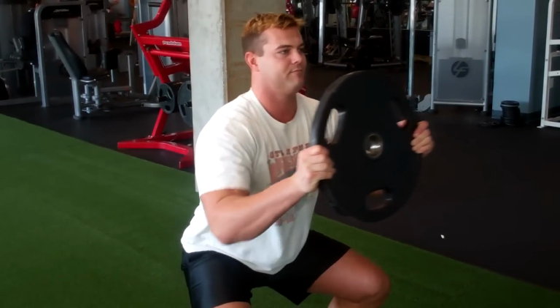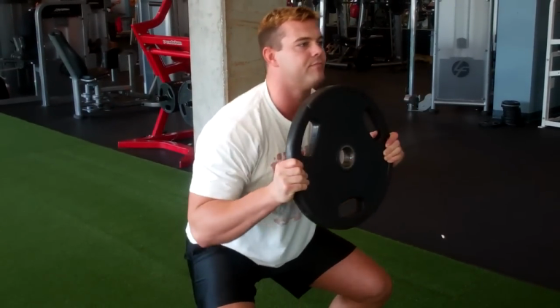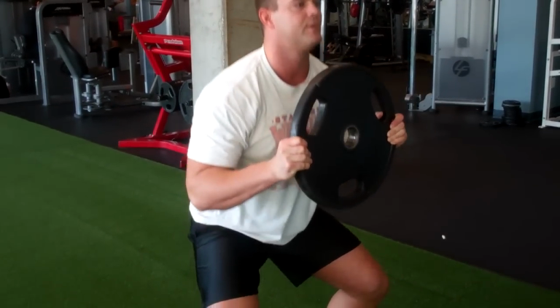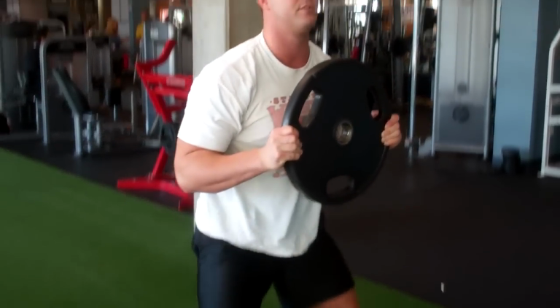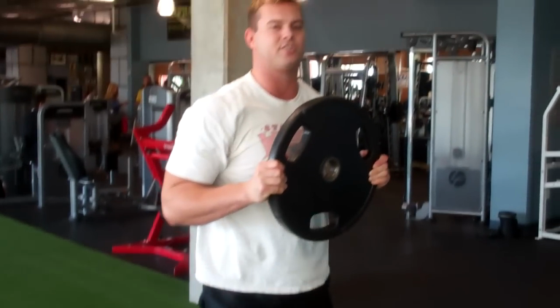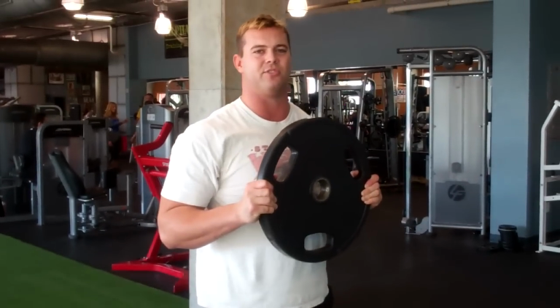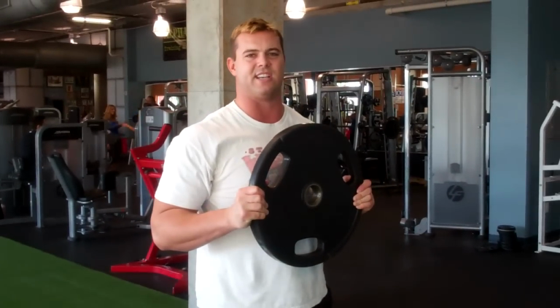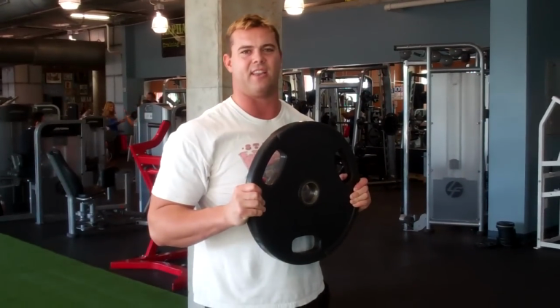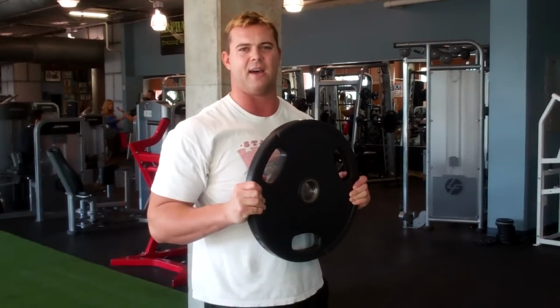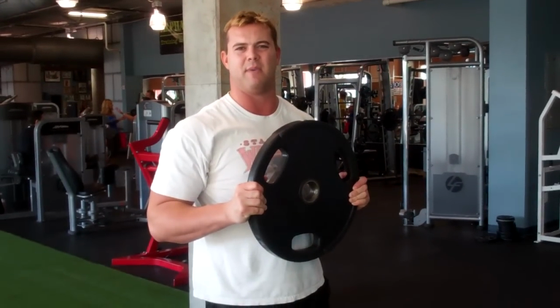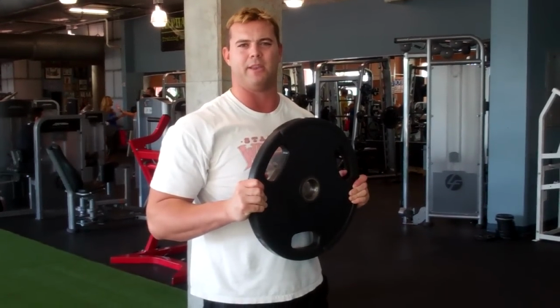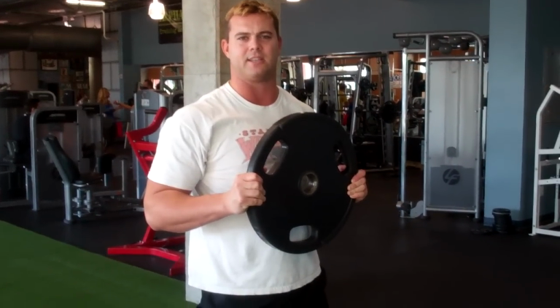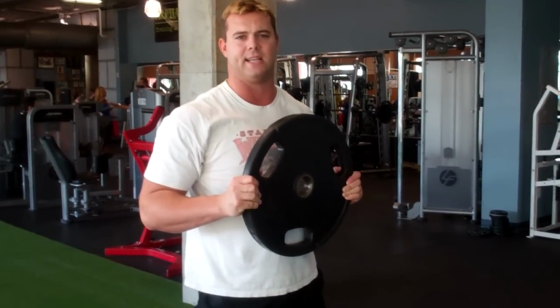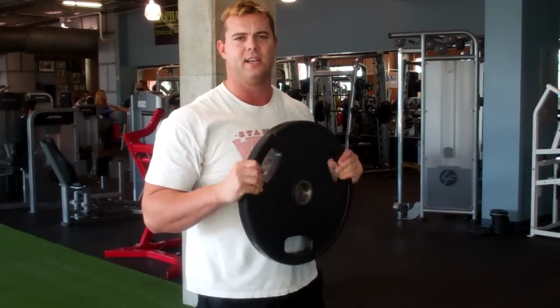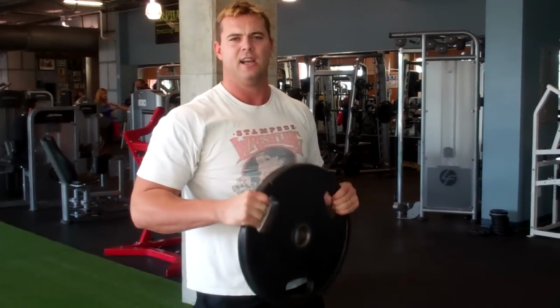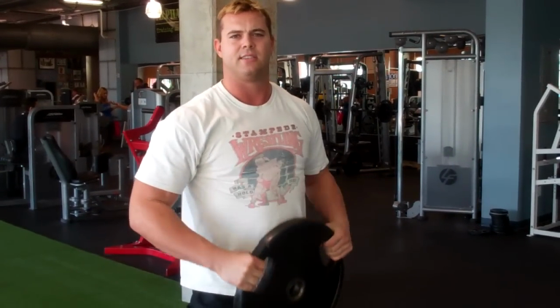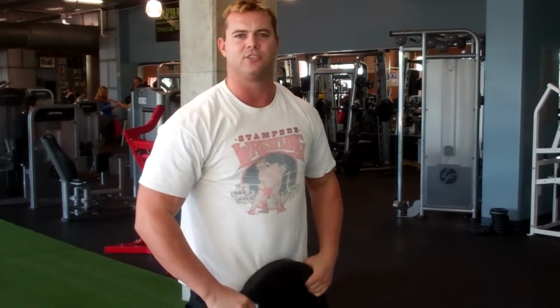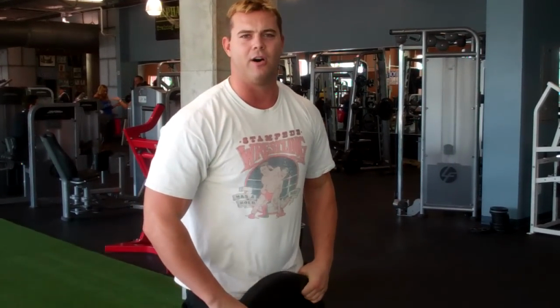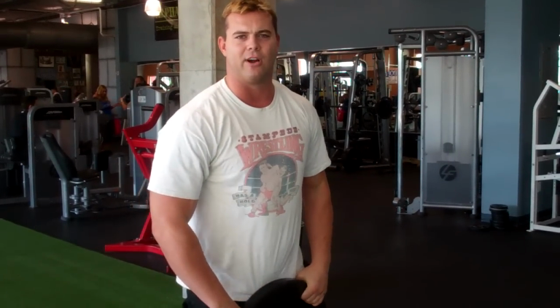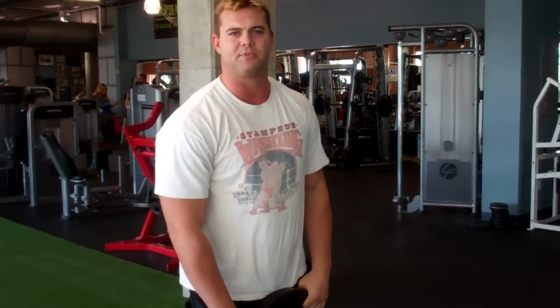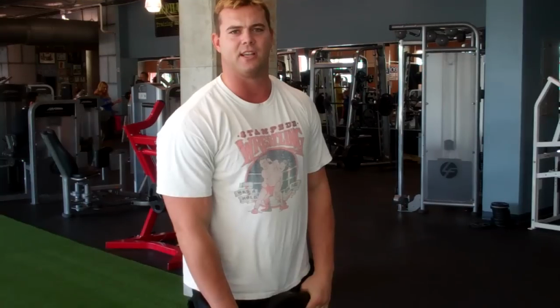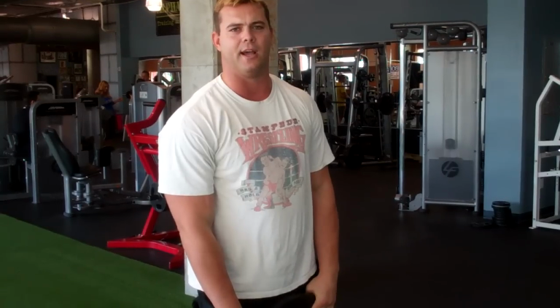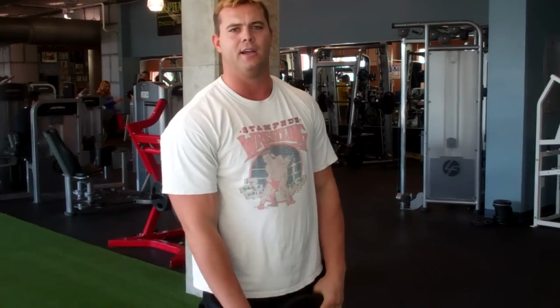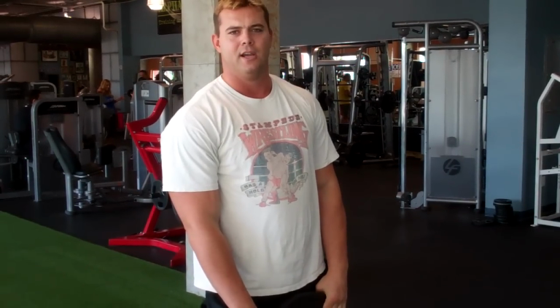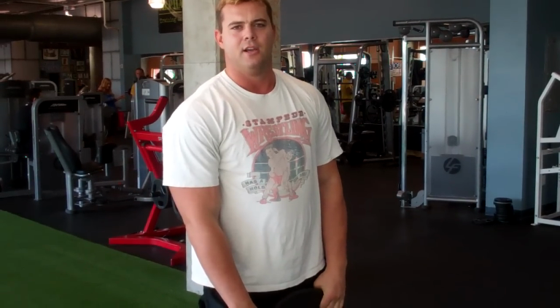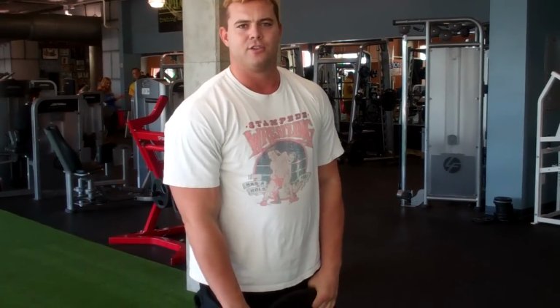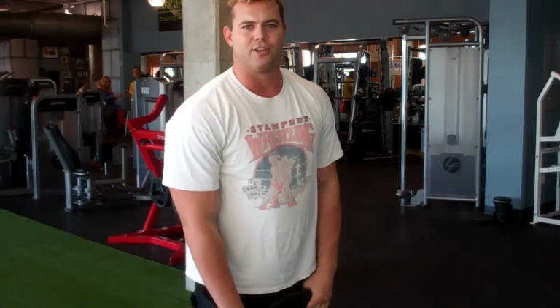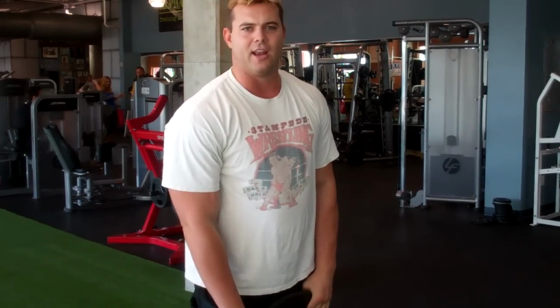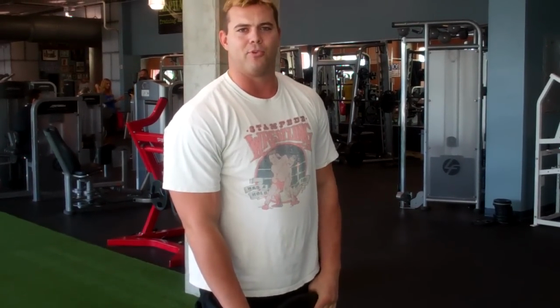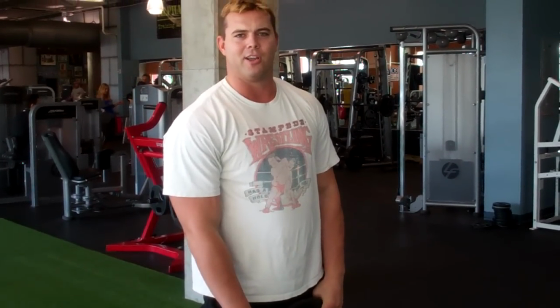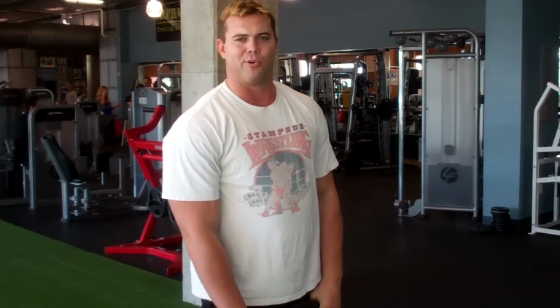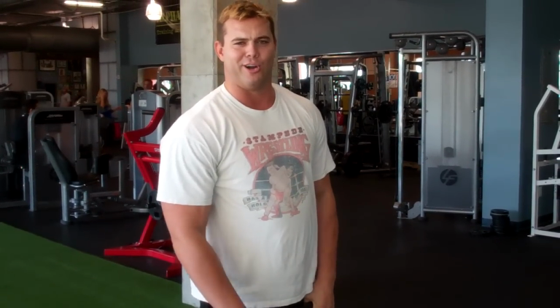Just do a set of that, maybe like 10 to 12 reps, and that should get a pretty good burn.